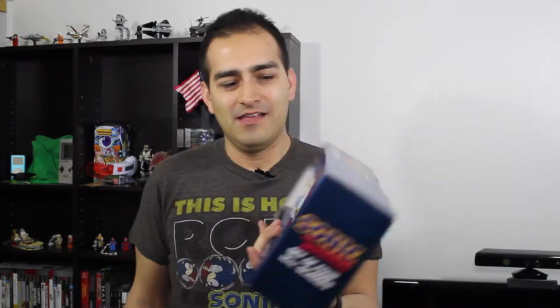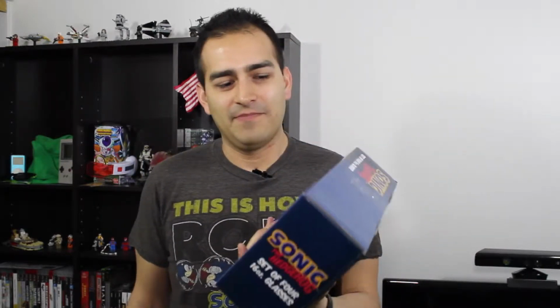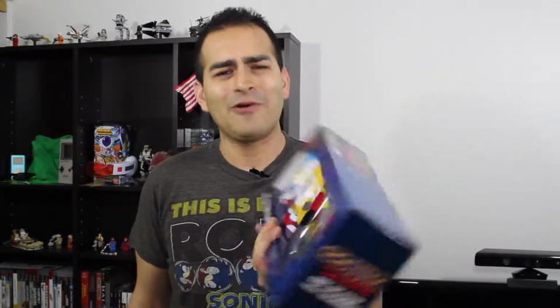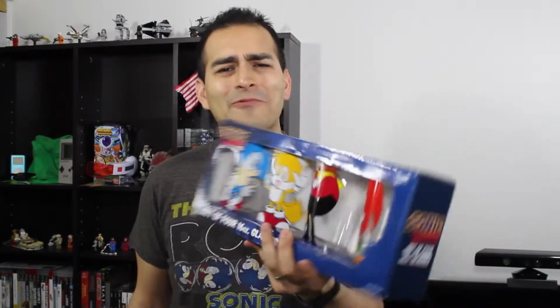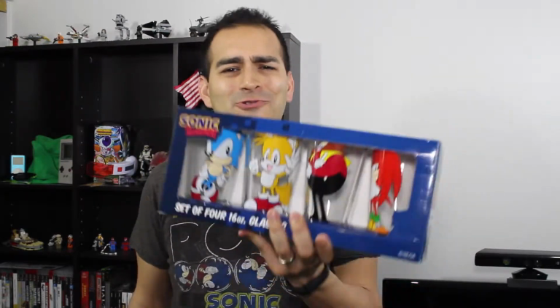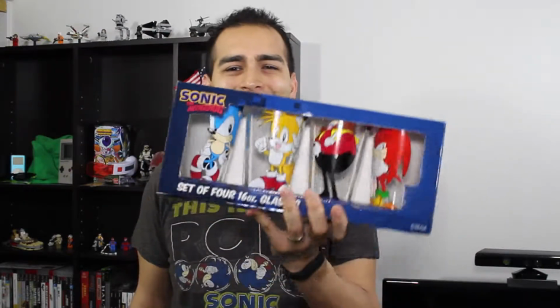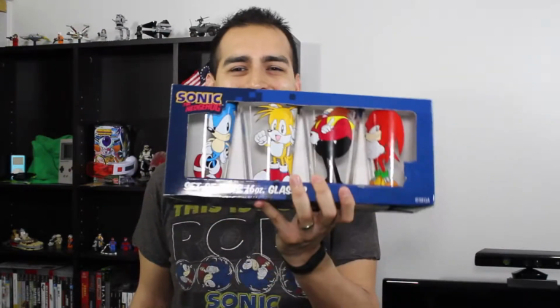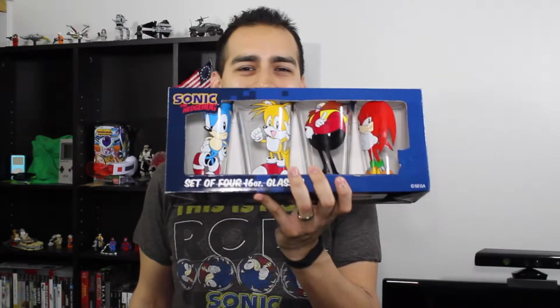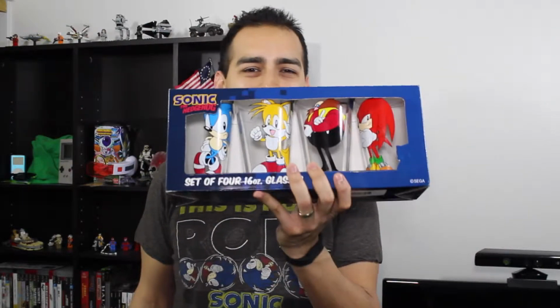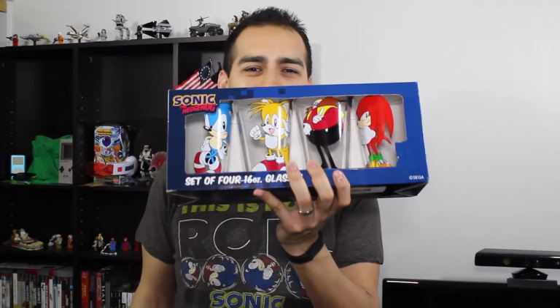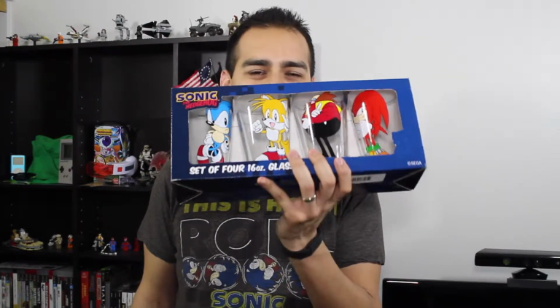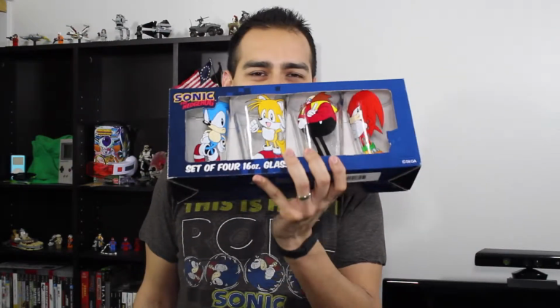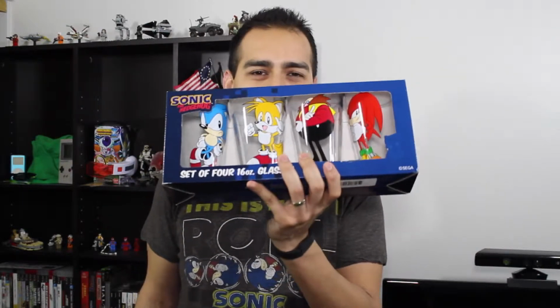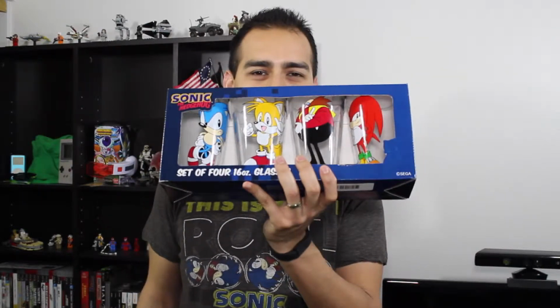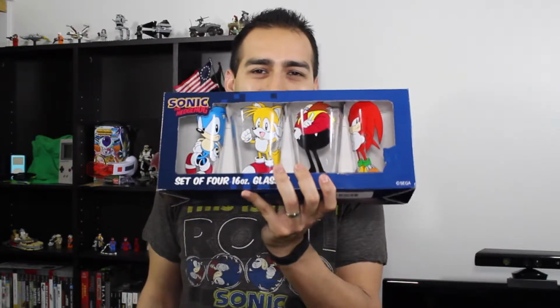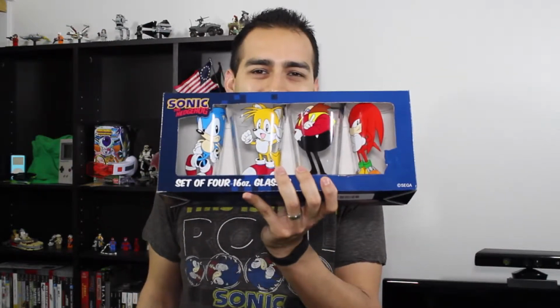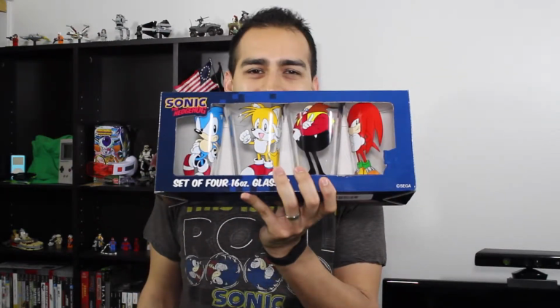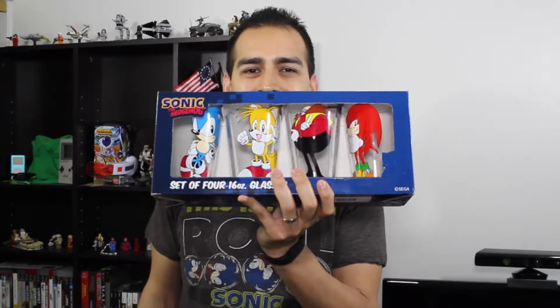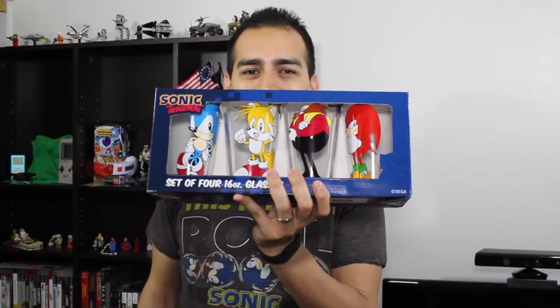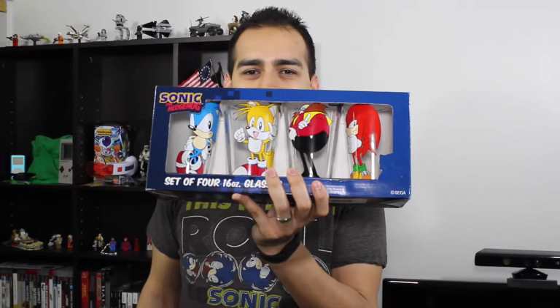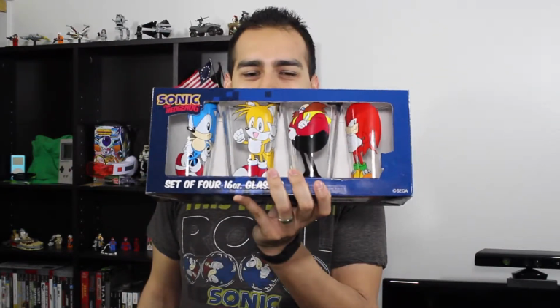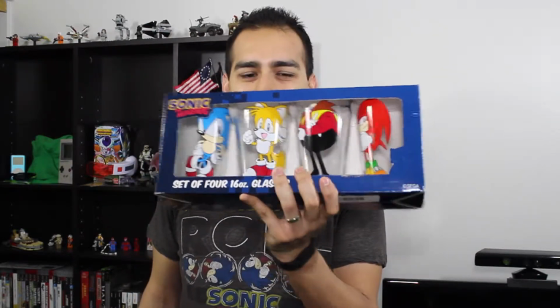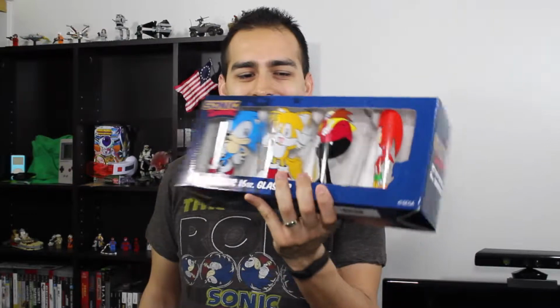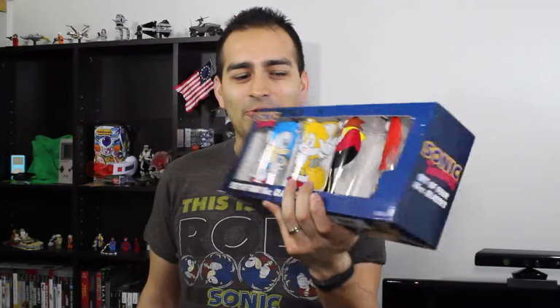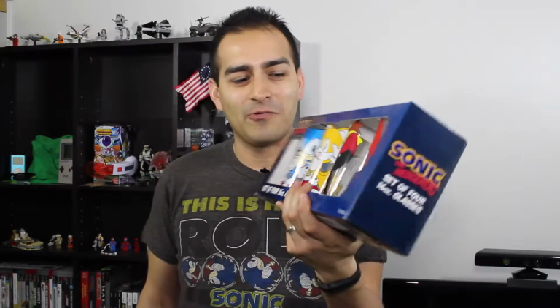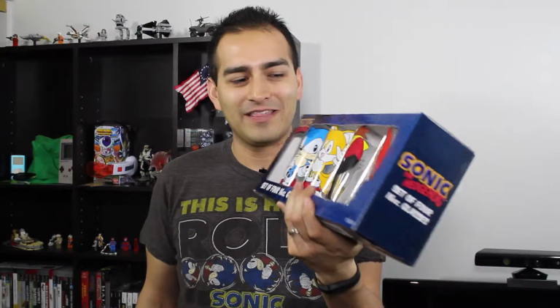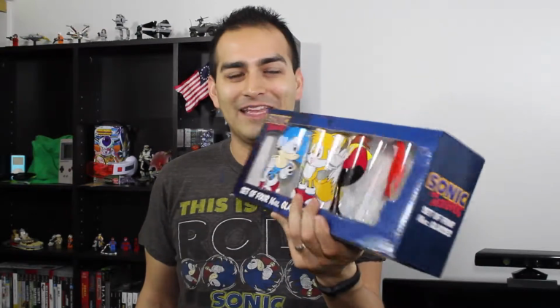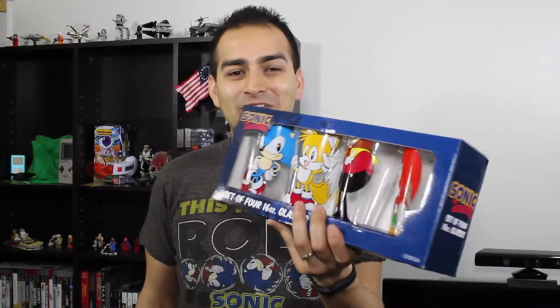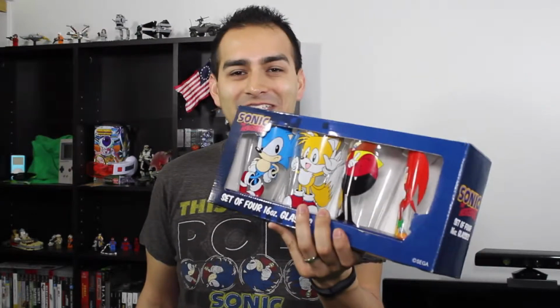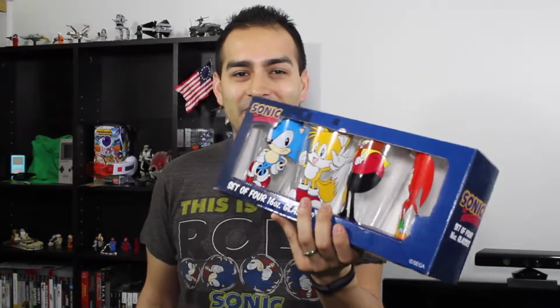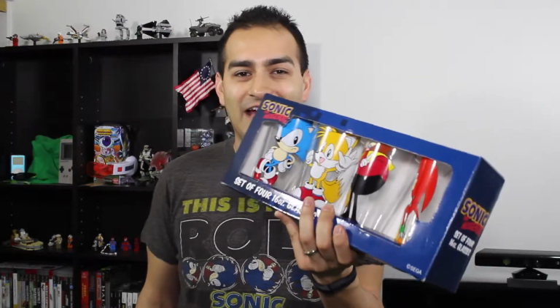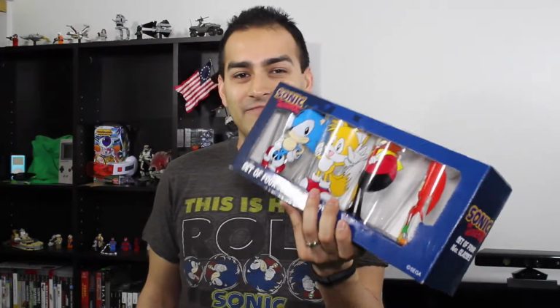I probably won't drink out of them — I'll probably just keep them as a collector's item. I wouldn't want the images to fade out.